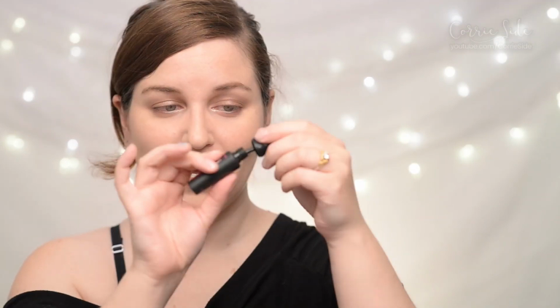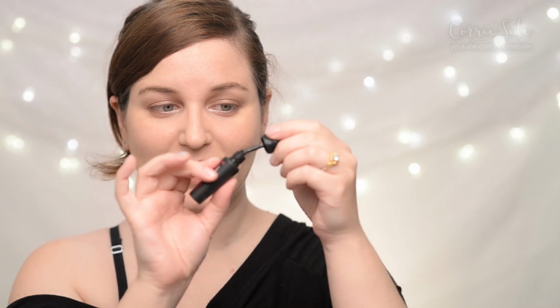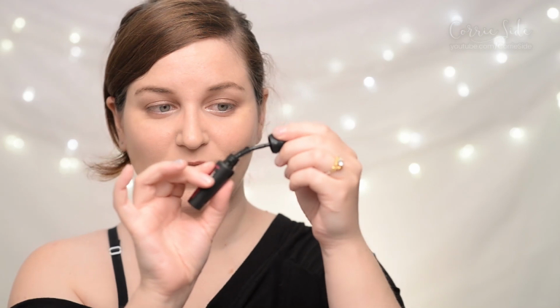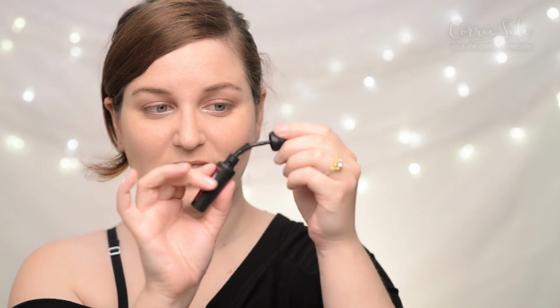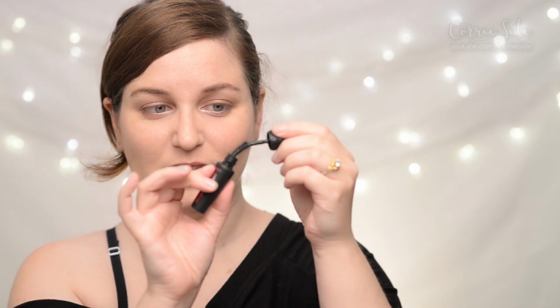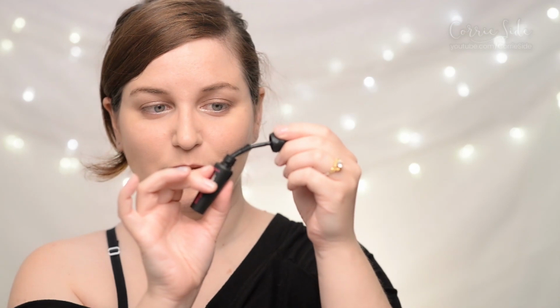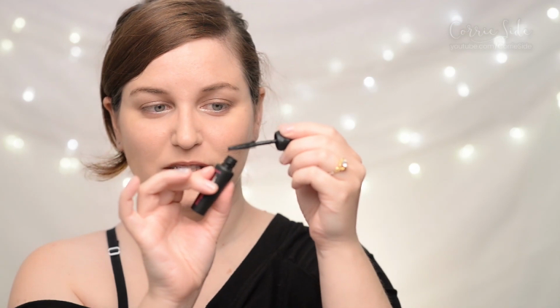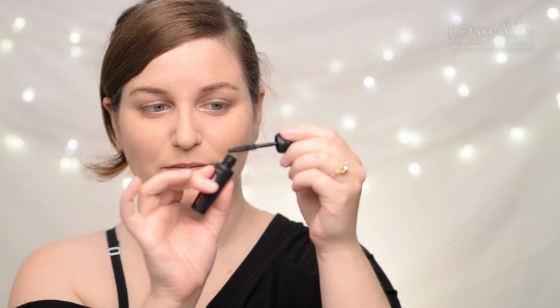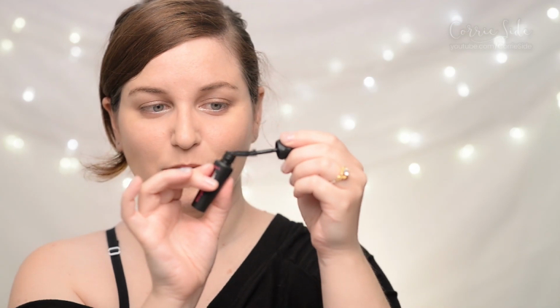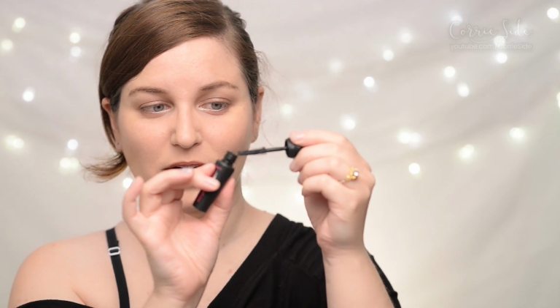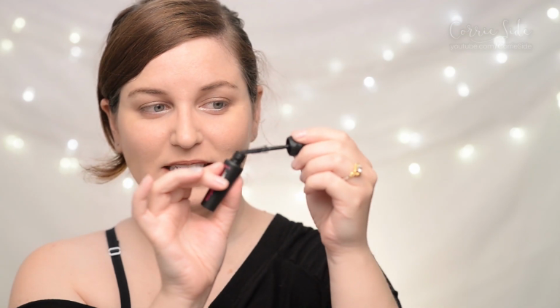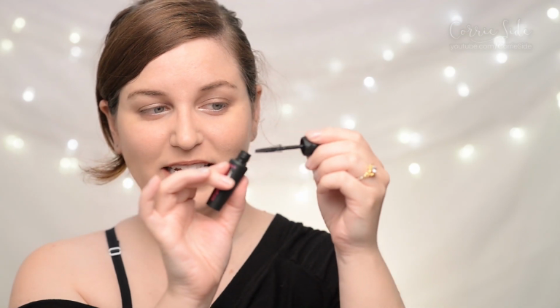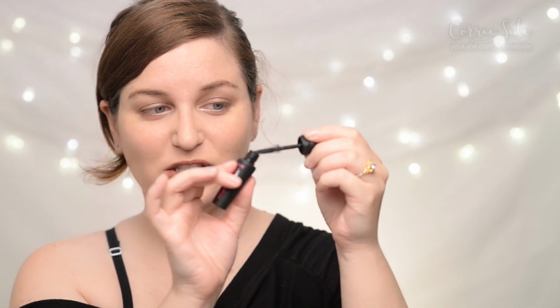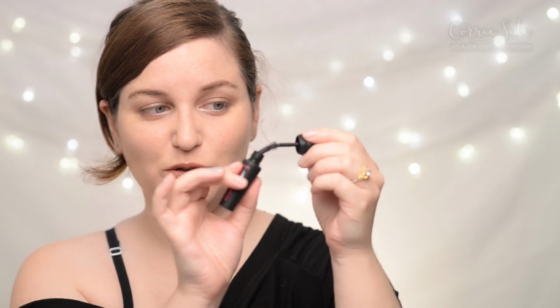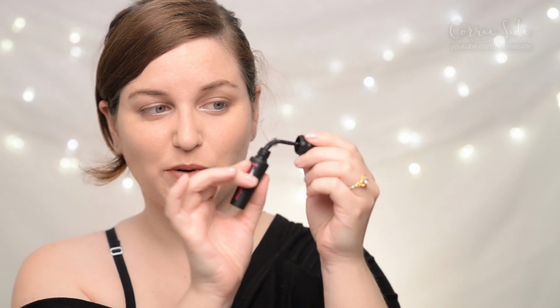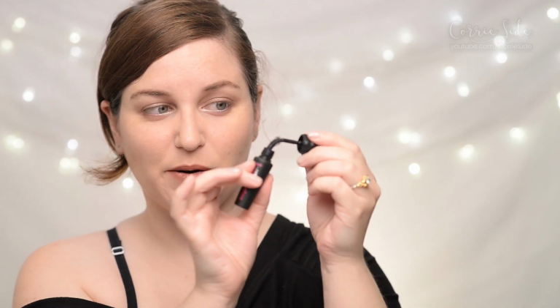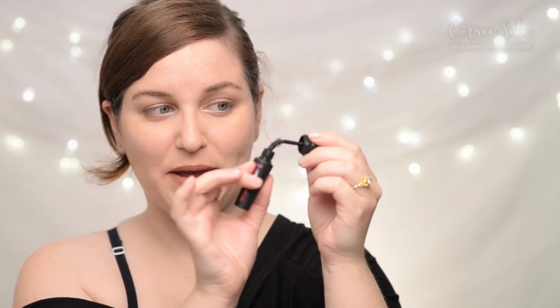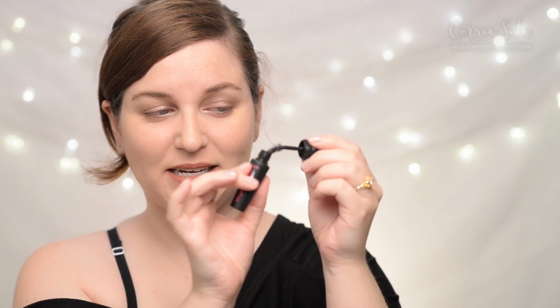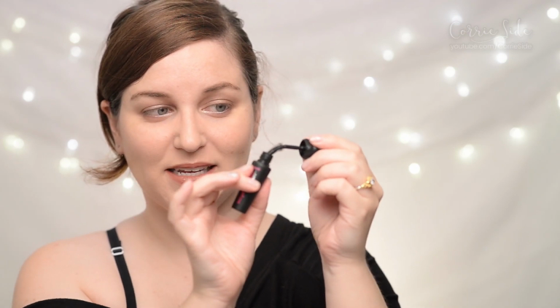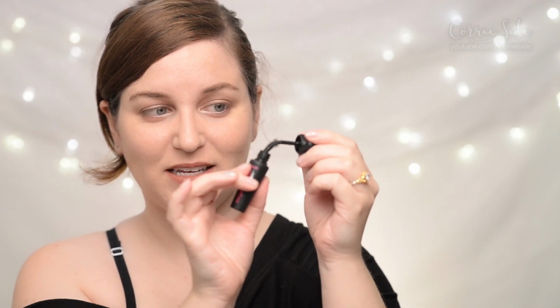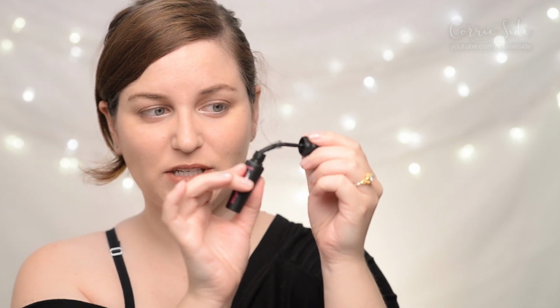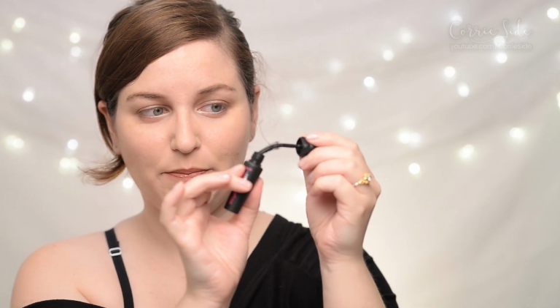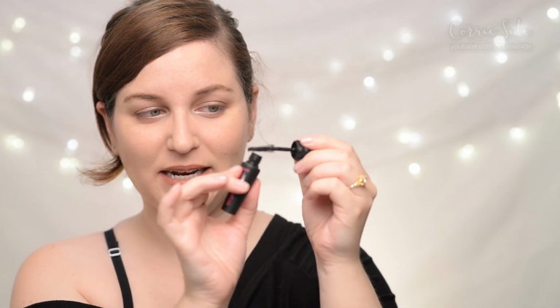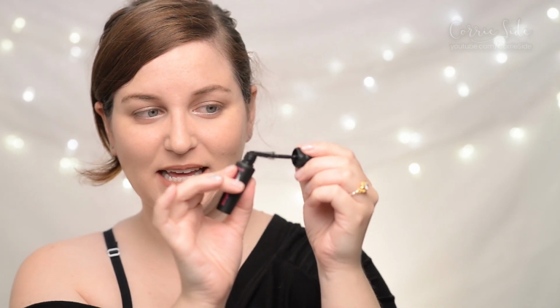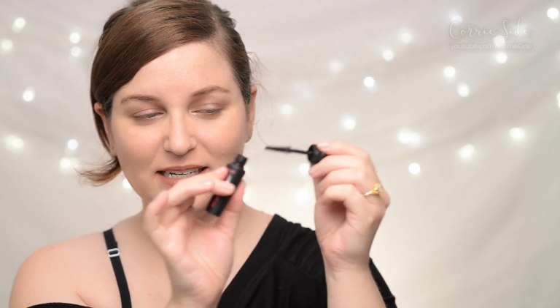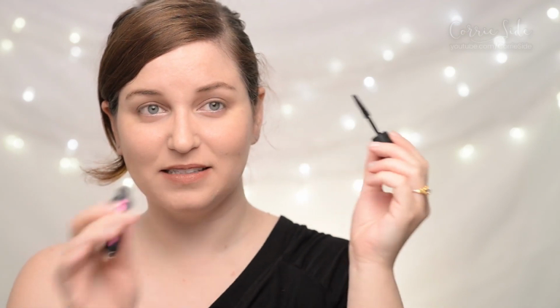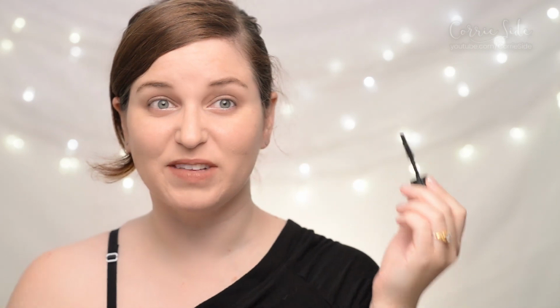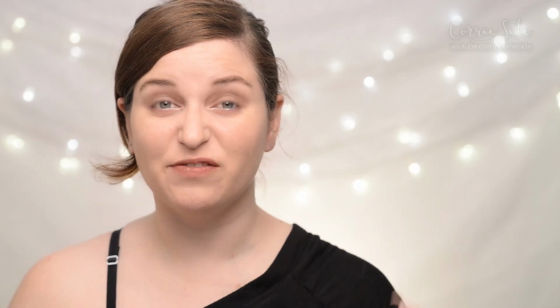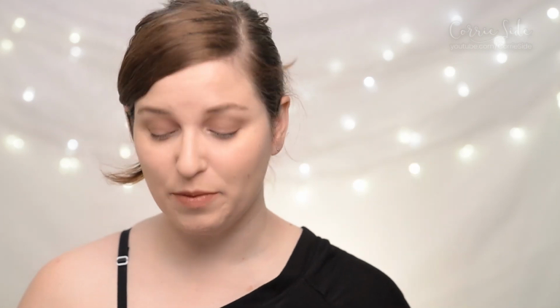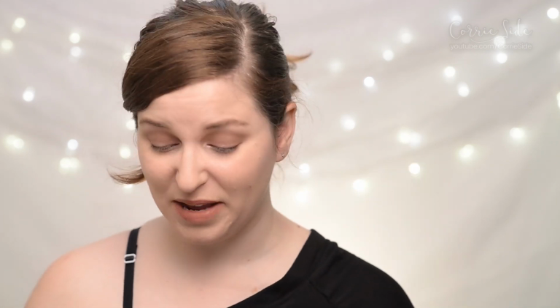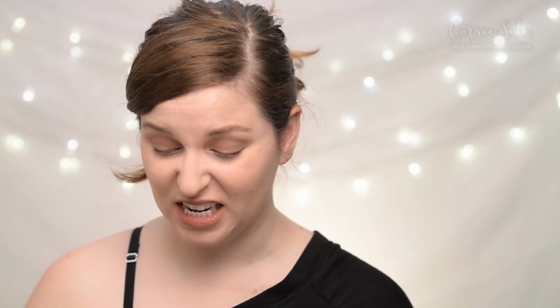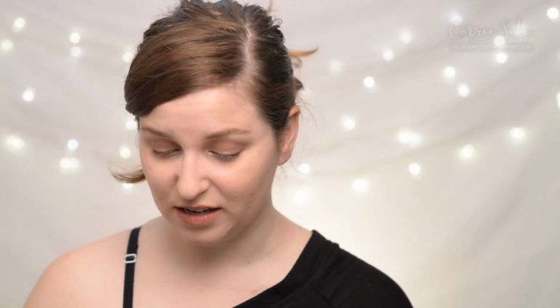One thing I did notice is the wand is super bendy. Can you see how bendy that is? It's flippin' bendy.